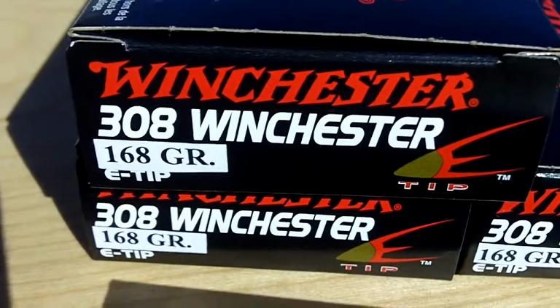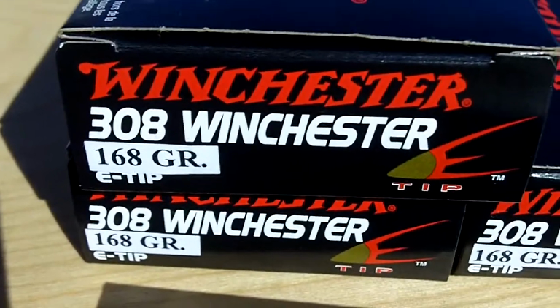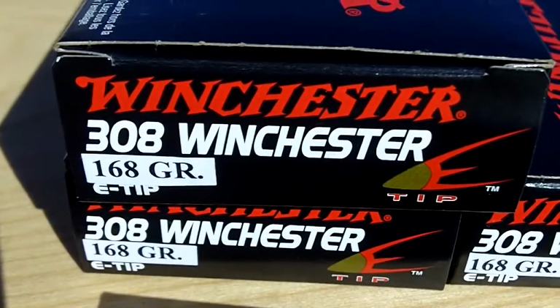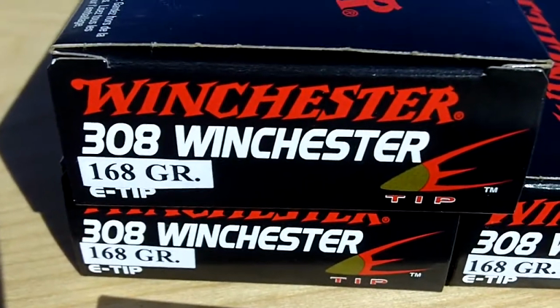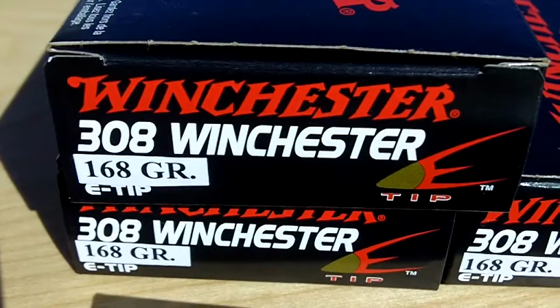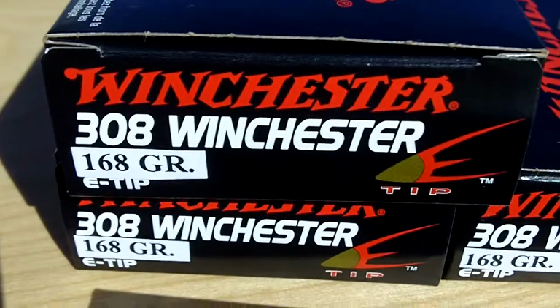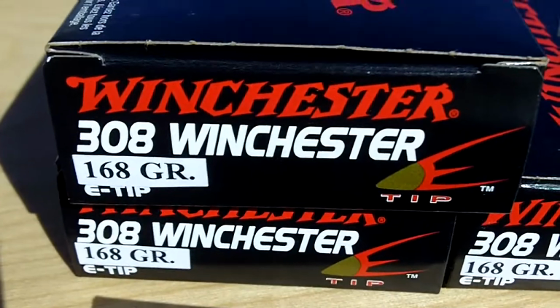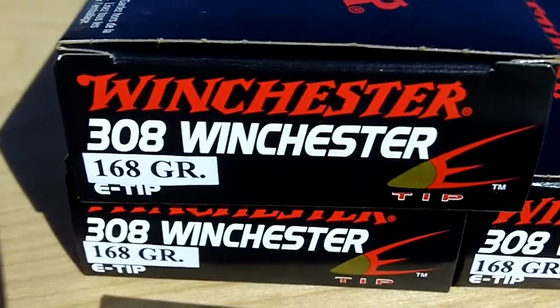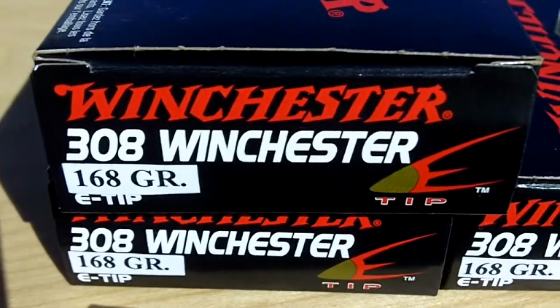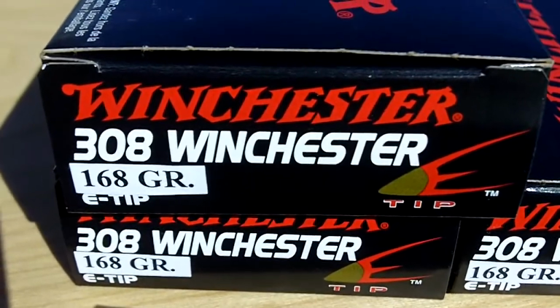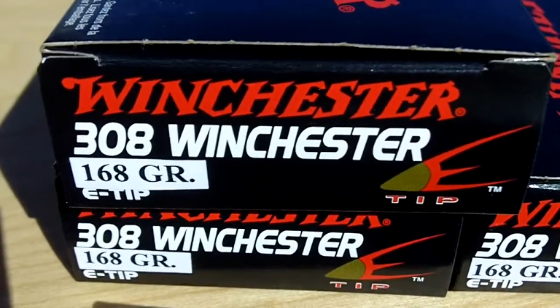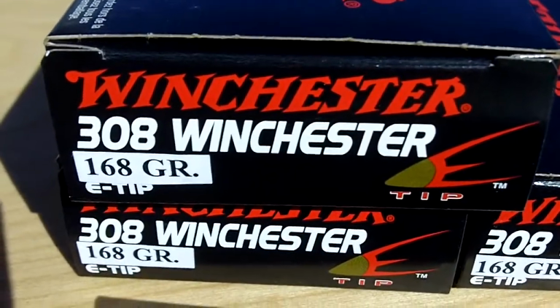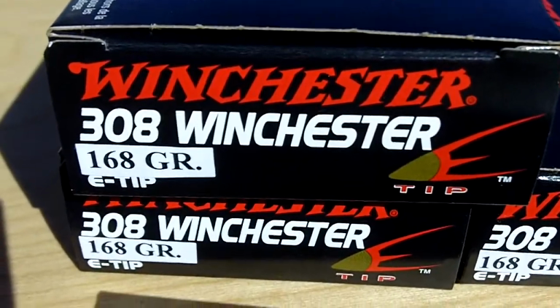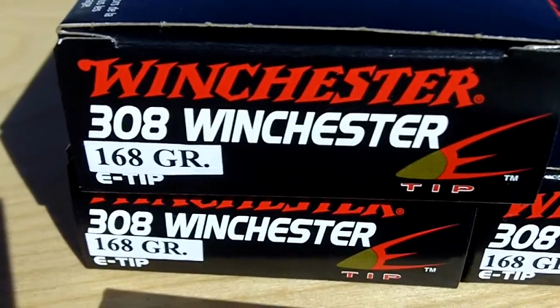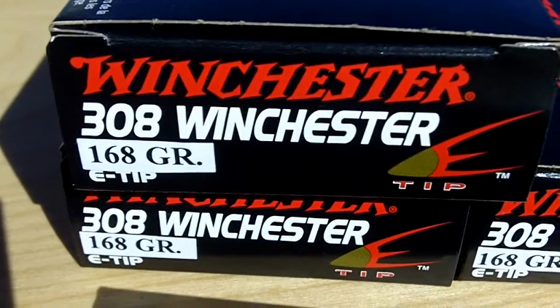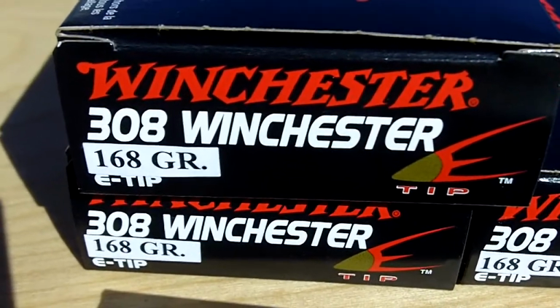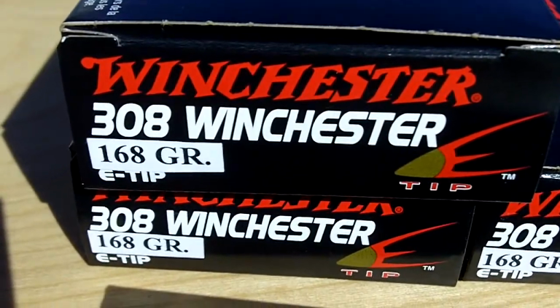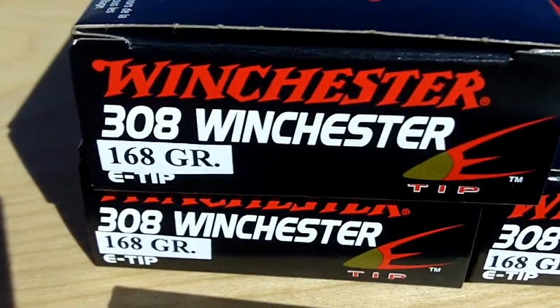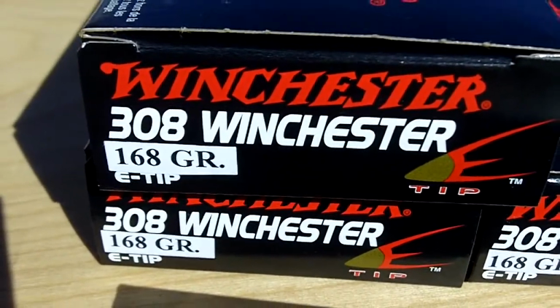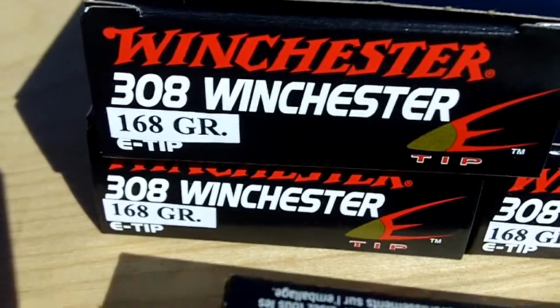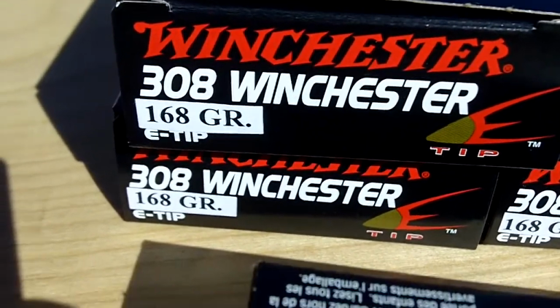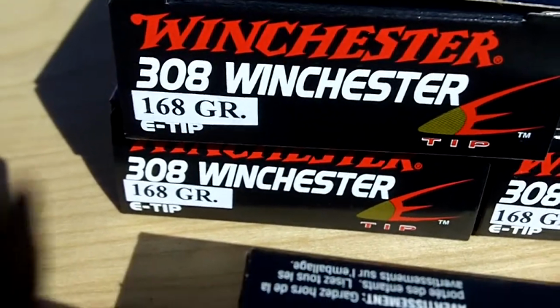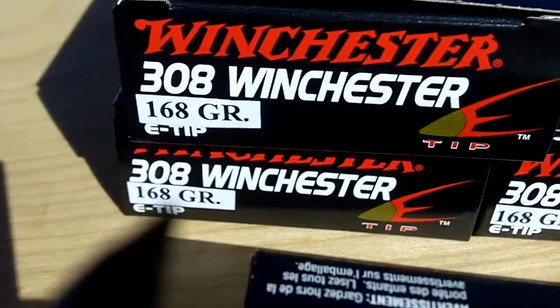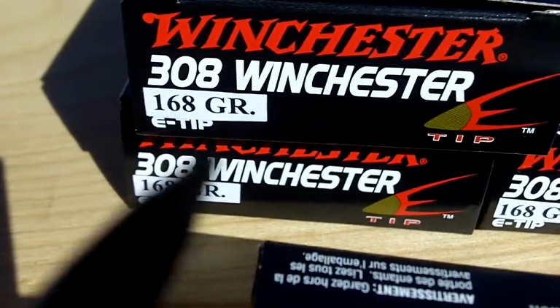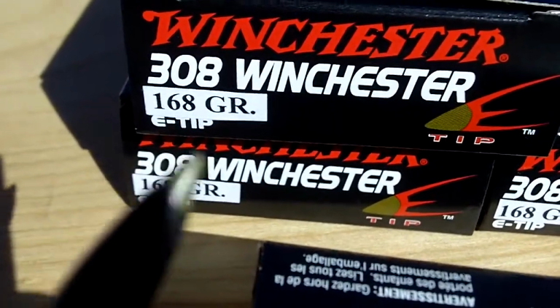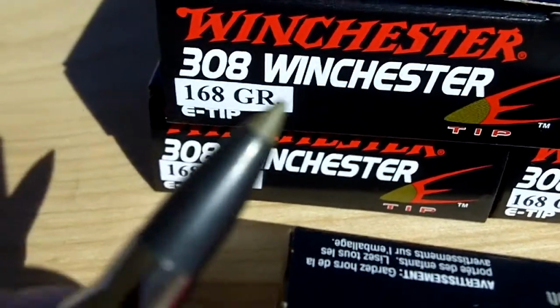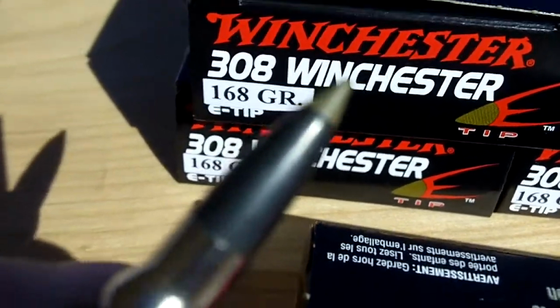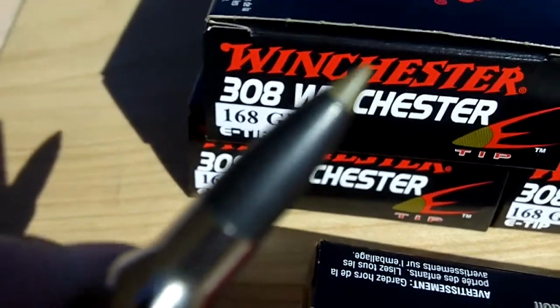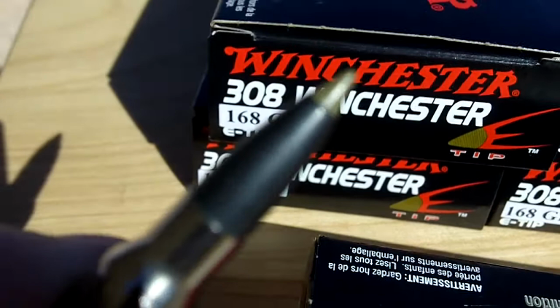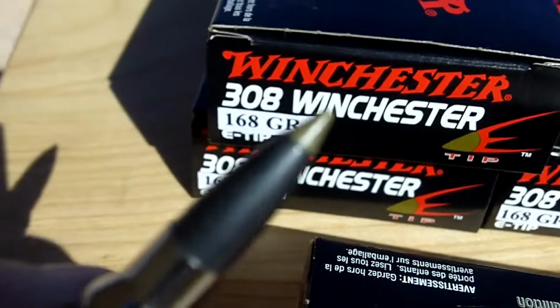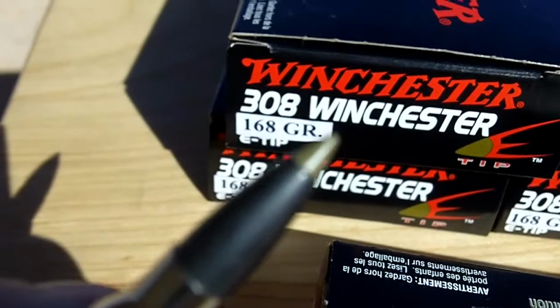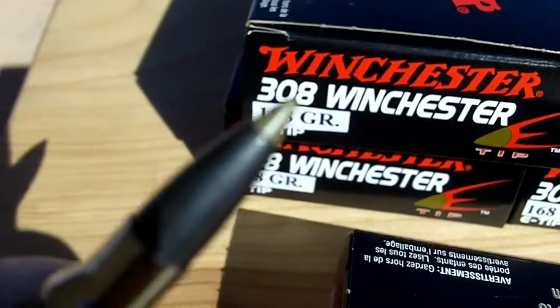It's a Winchester Supreme .308, 168 grain.